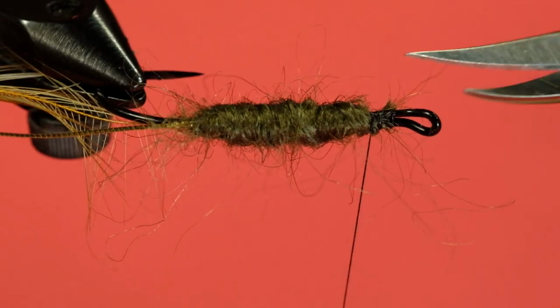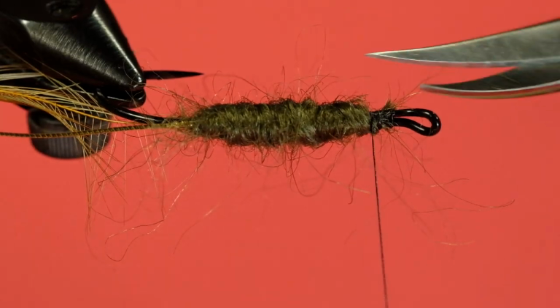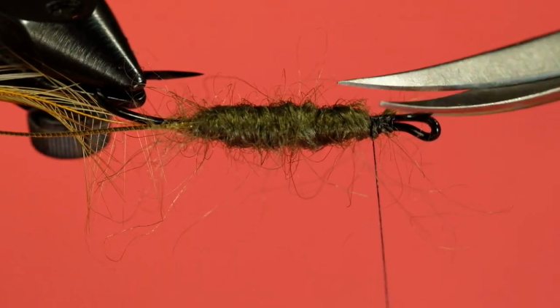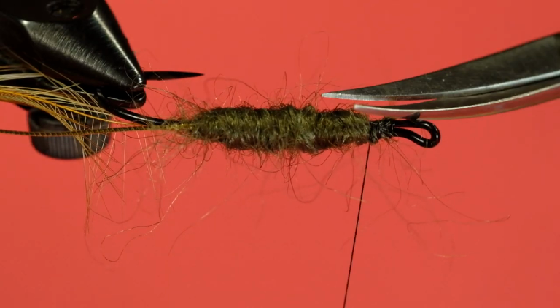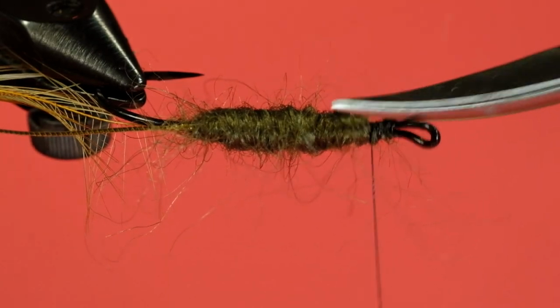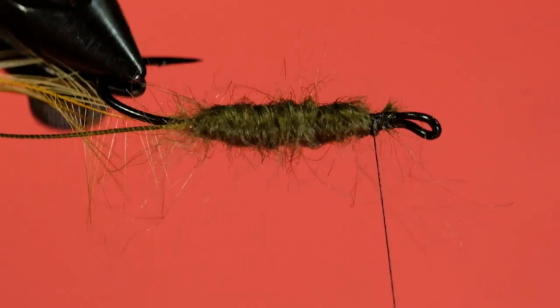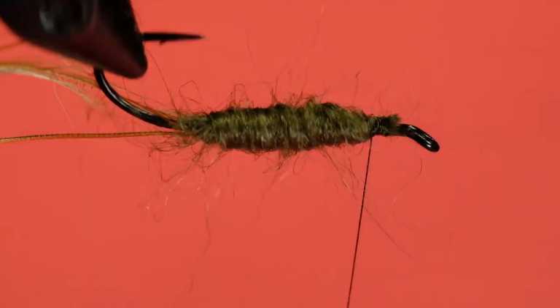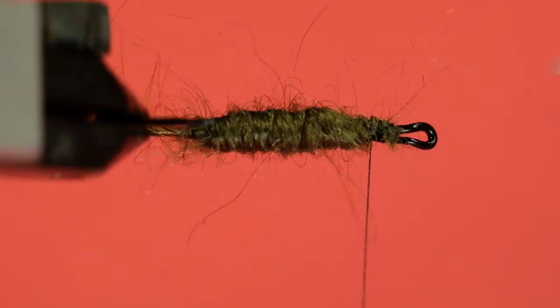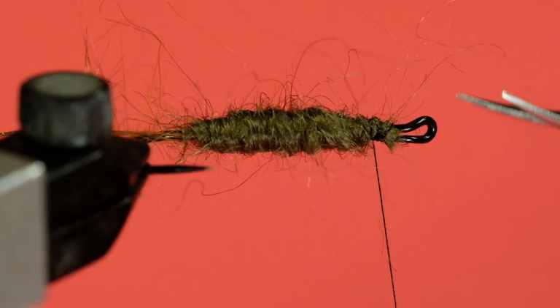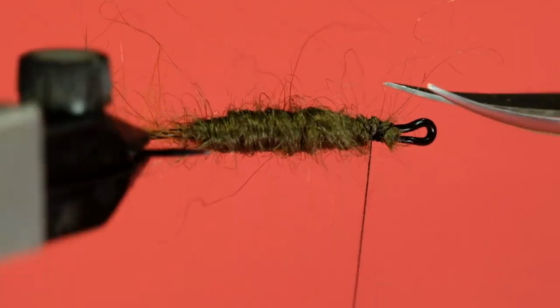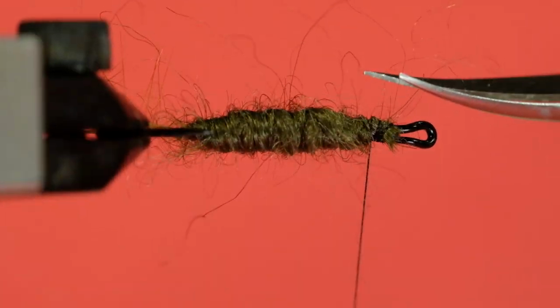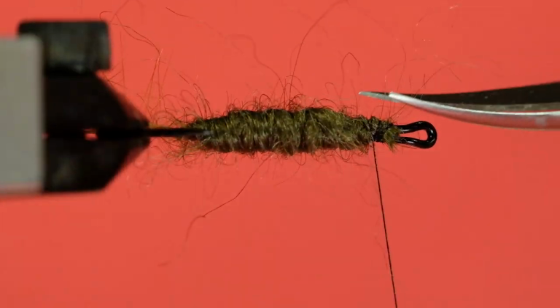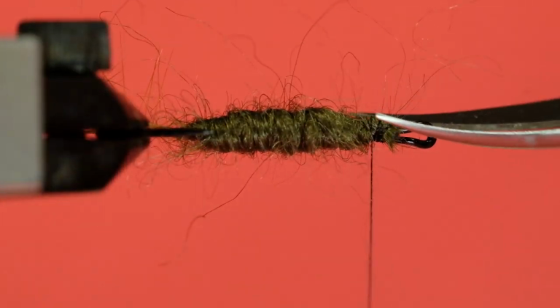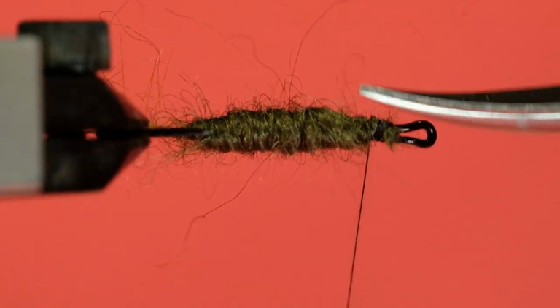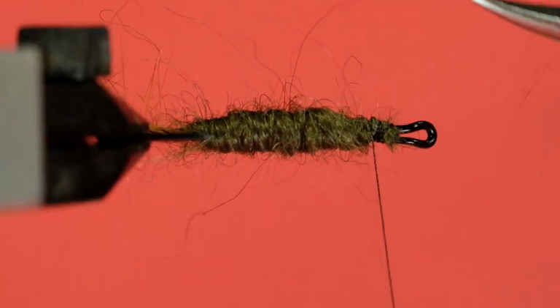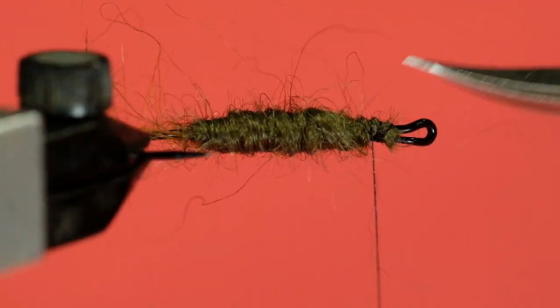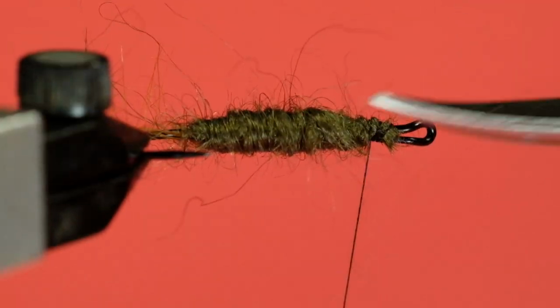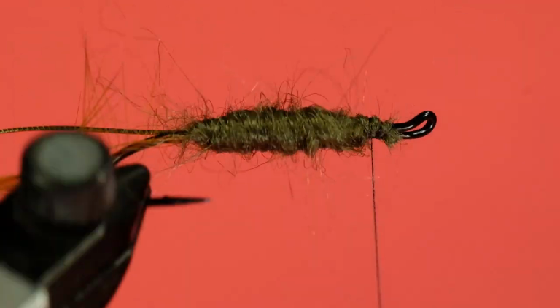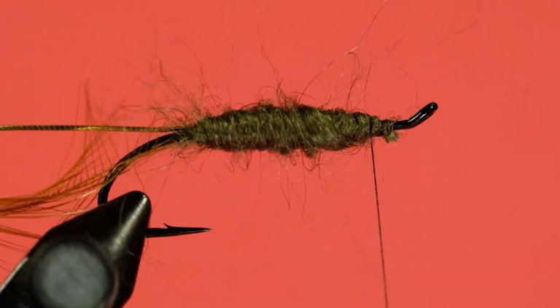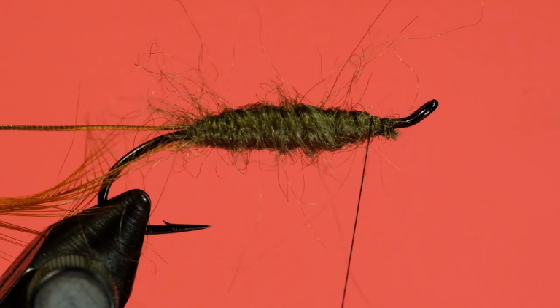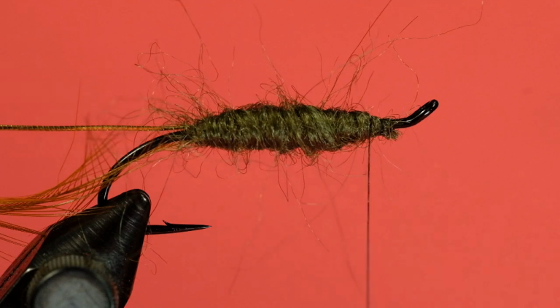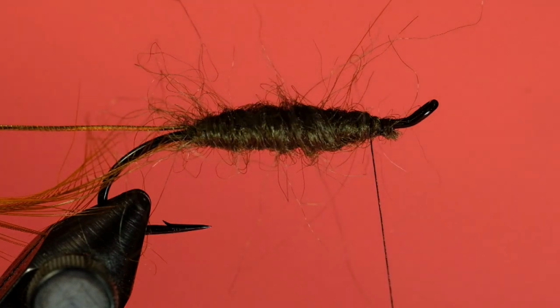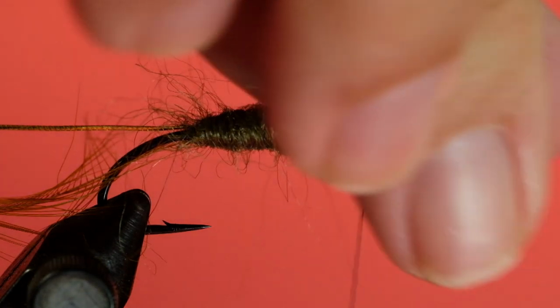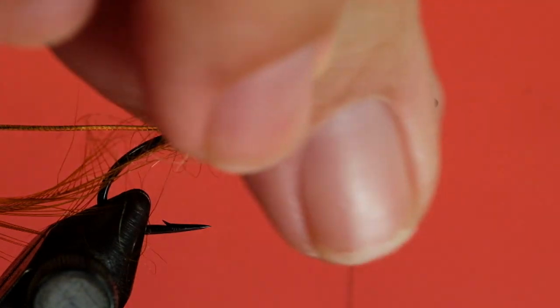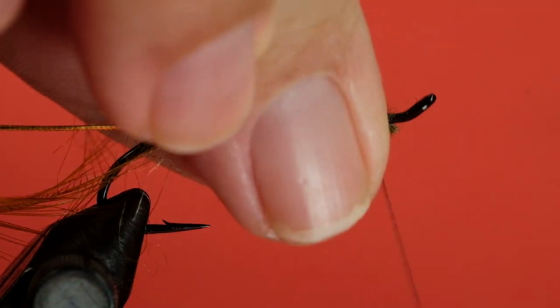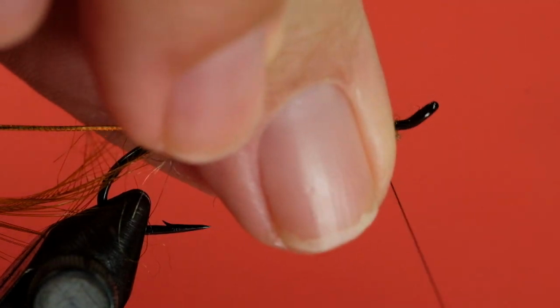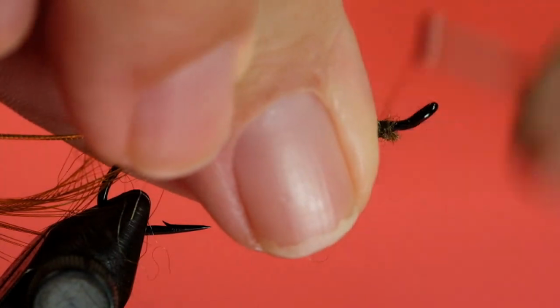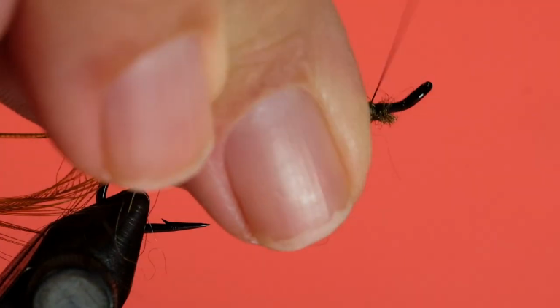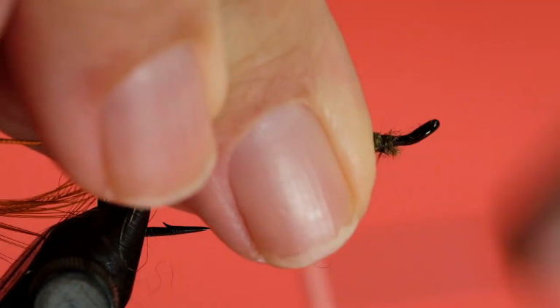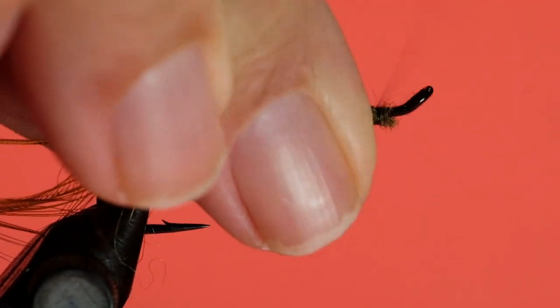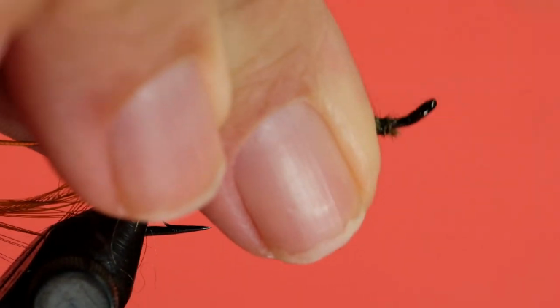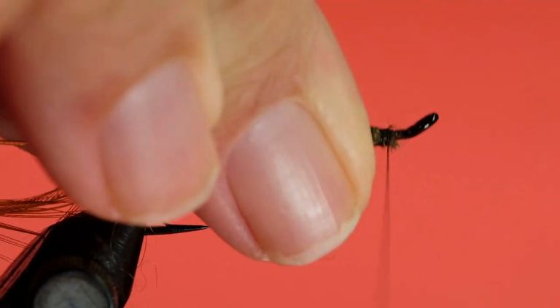Get rid of any stray bits that are going forward. Pull them back and clean it up.